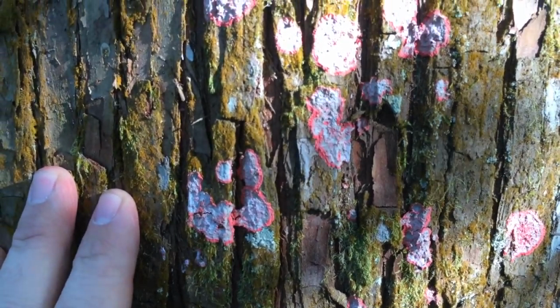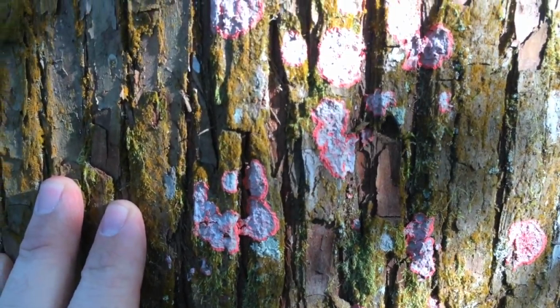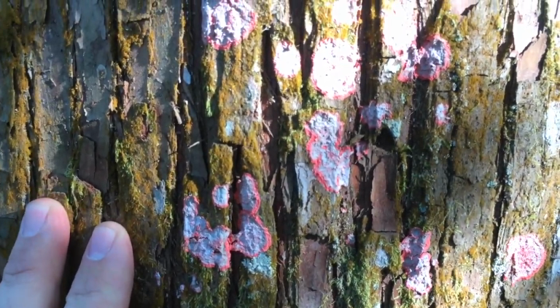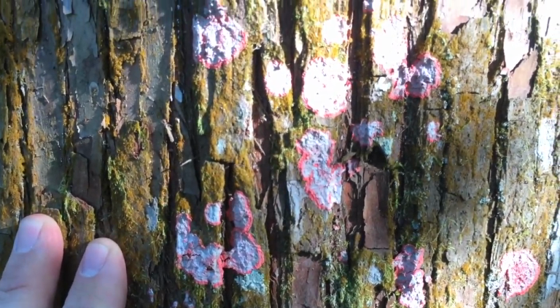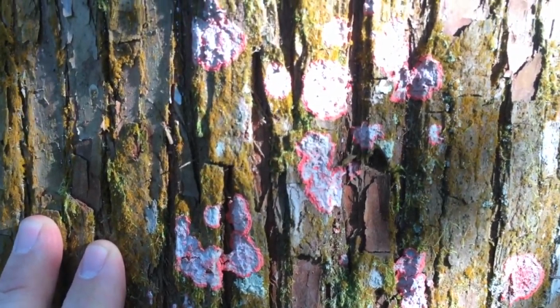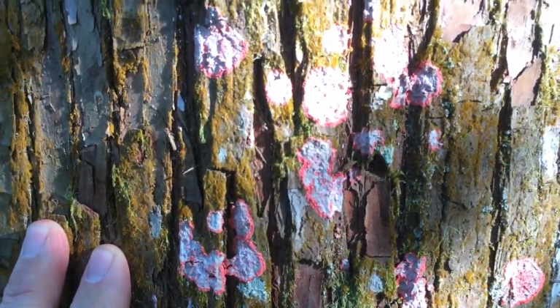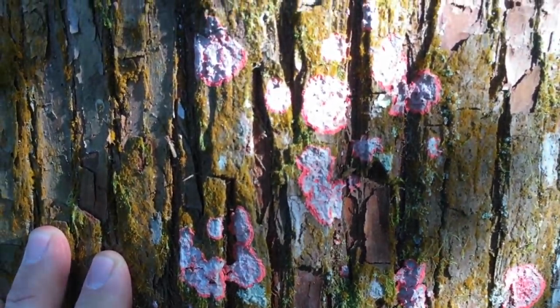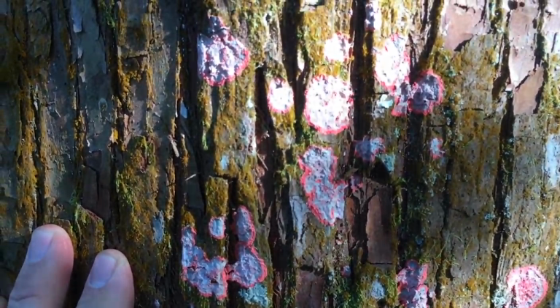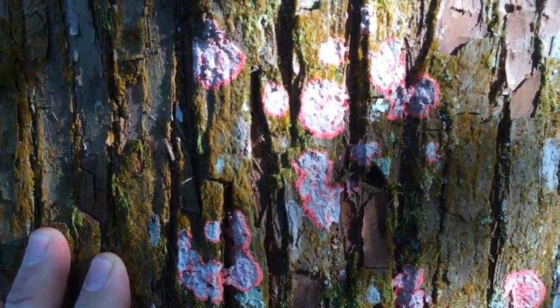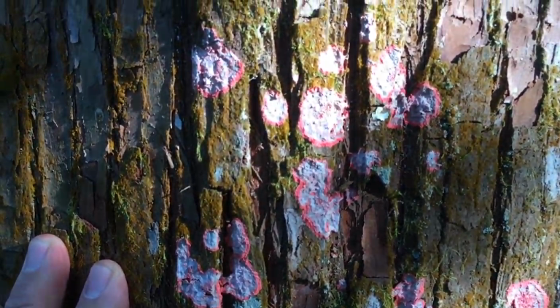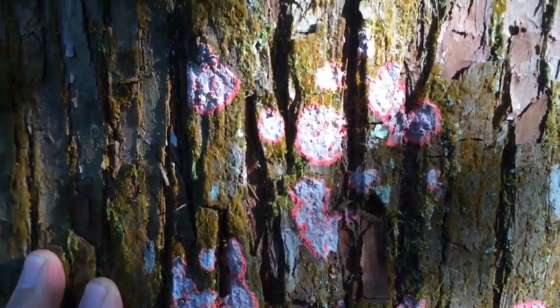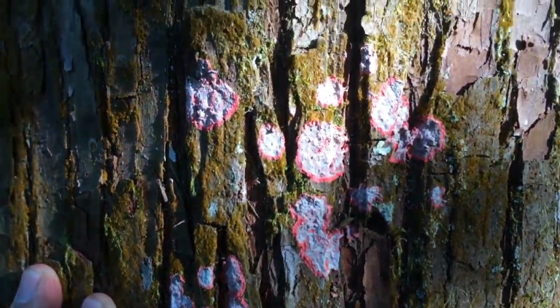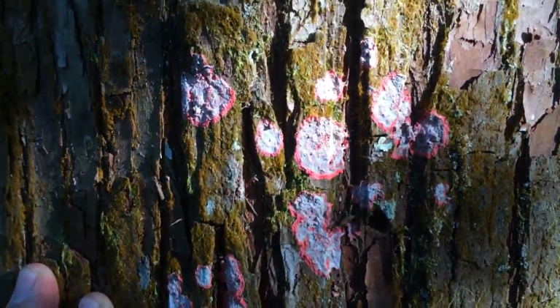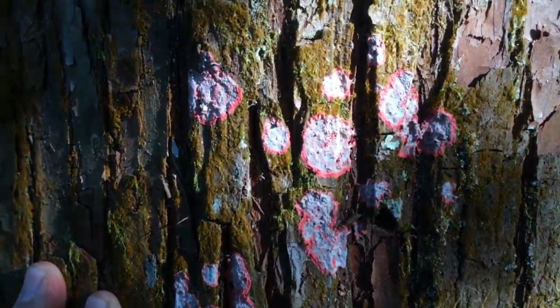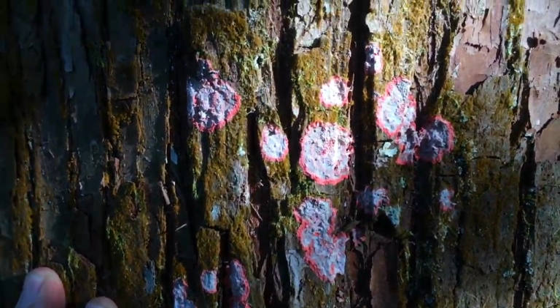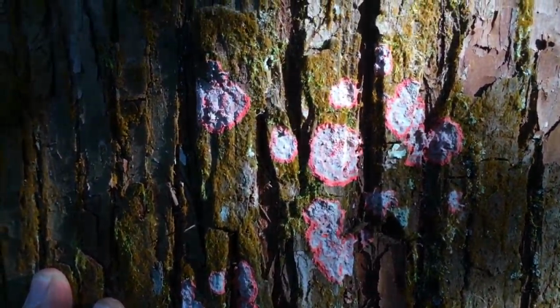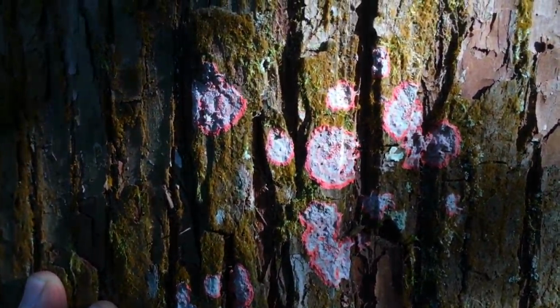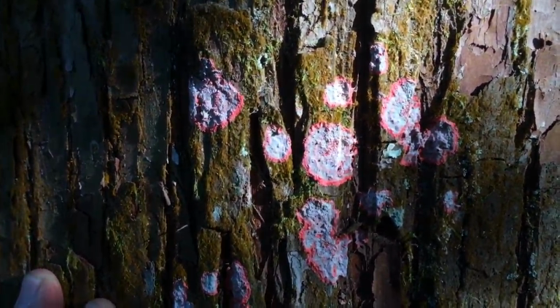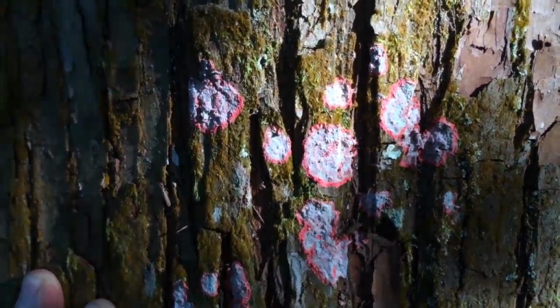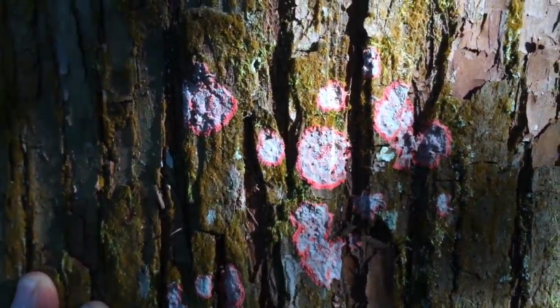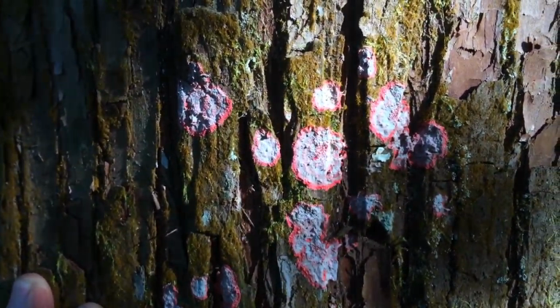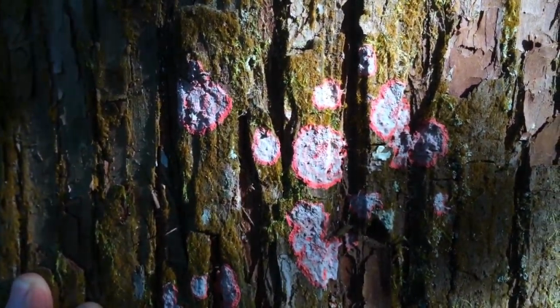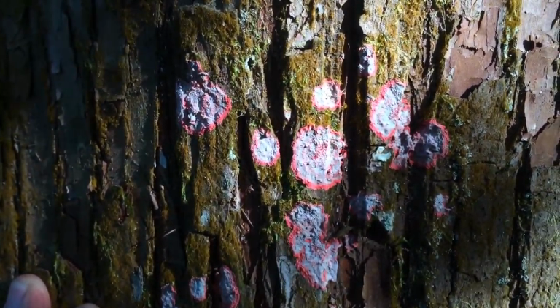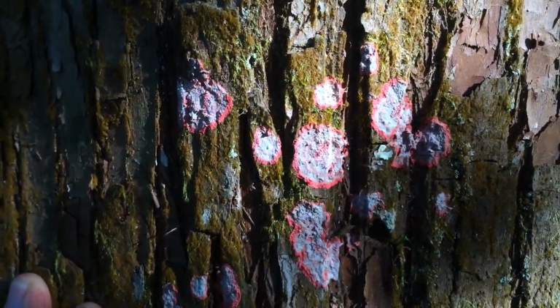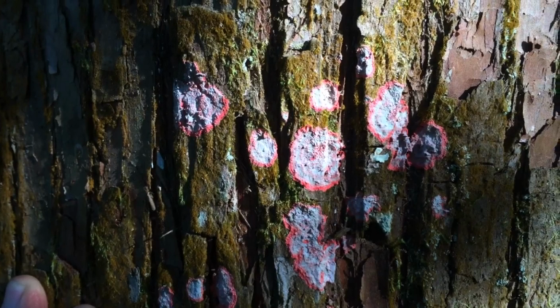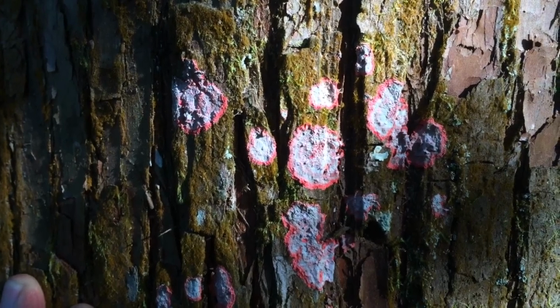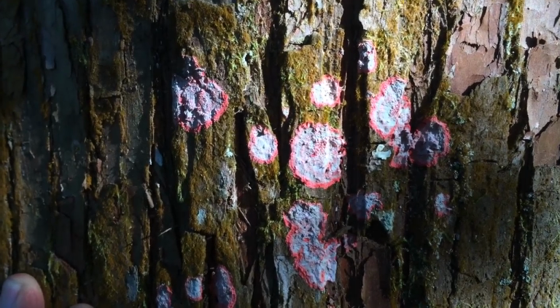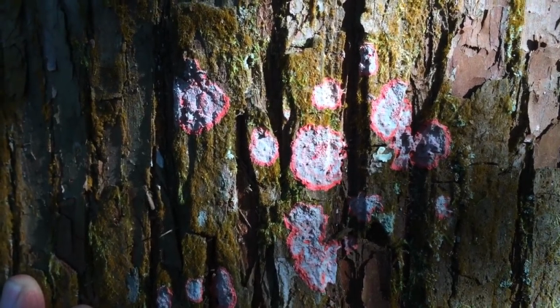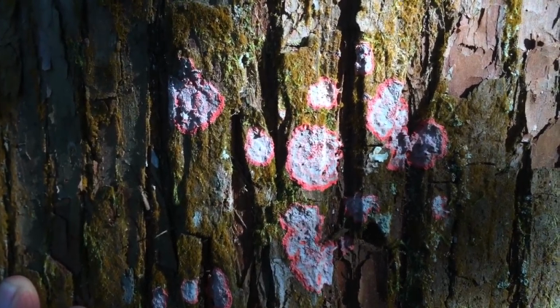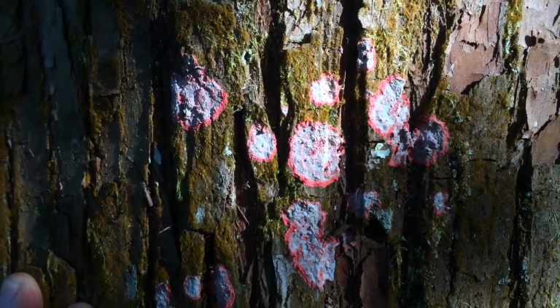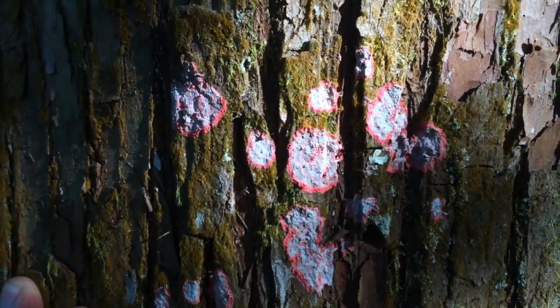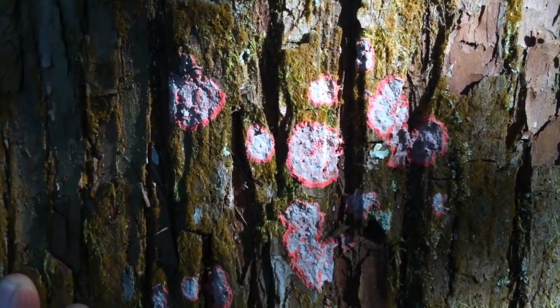Pretty cool, pretty amazing — so neat. Fluorescent pink lichen on our giant cypress trees.